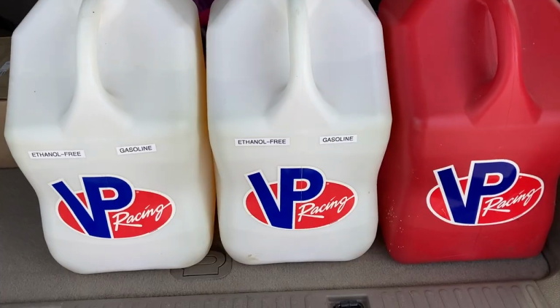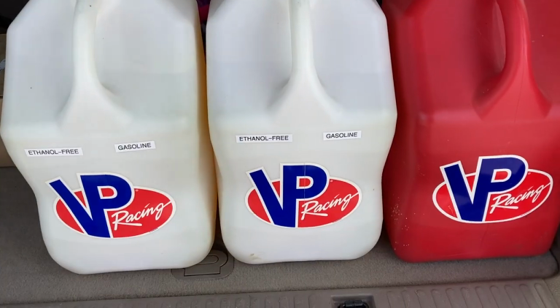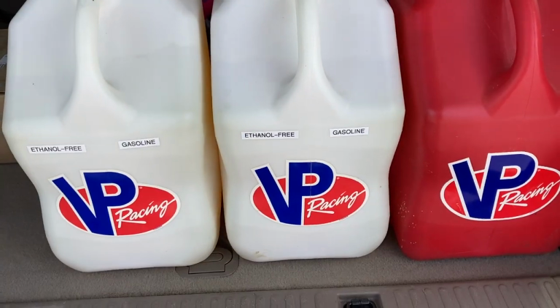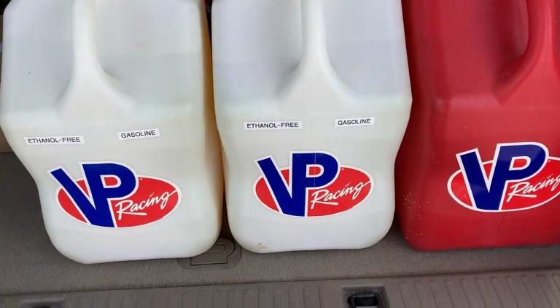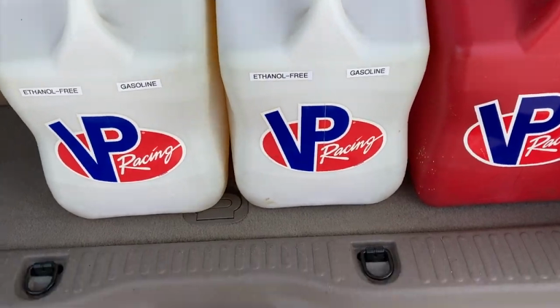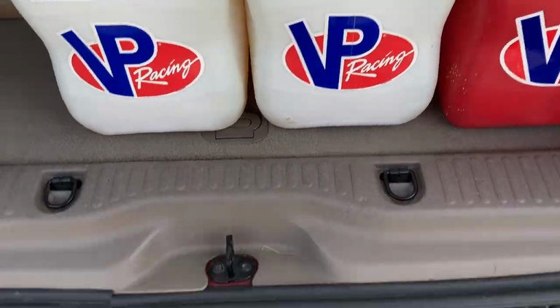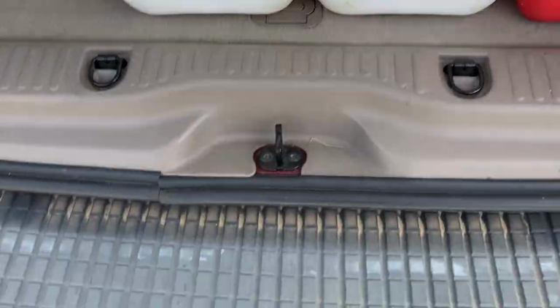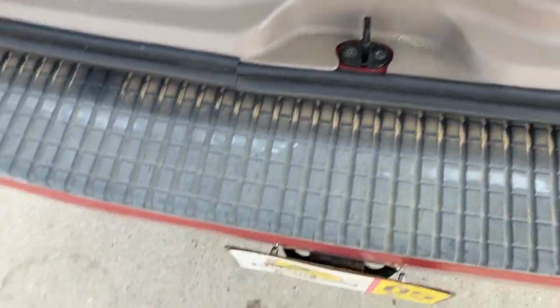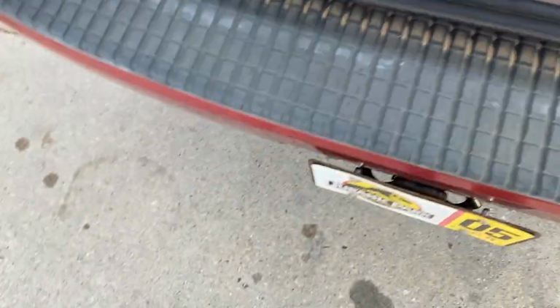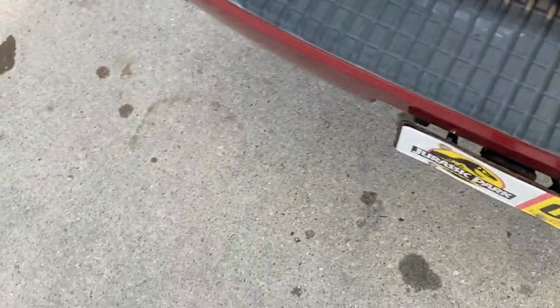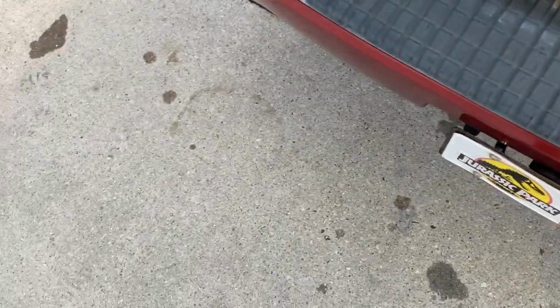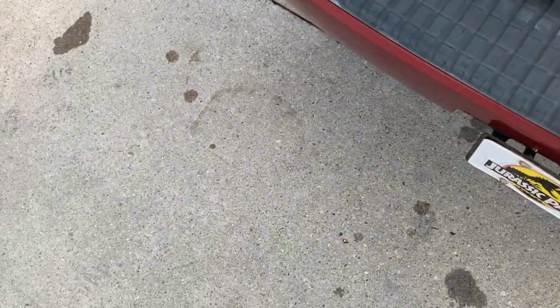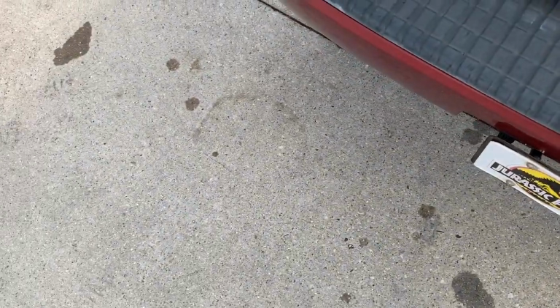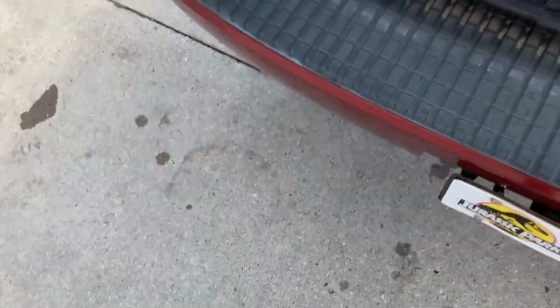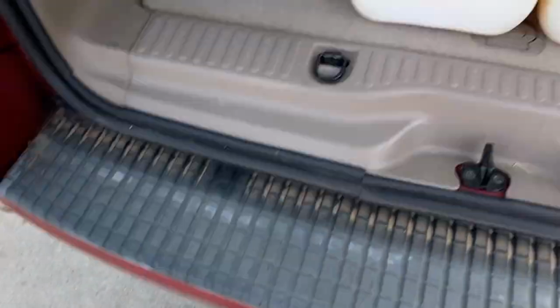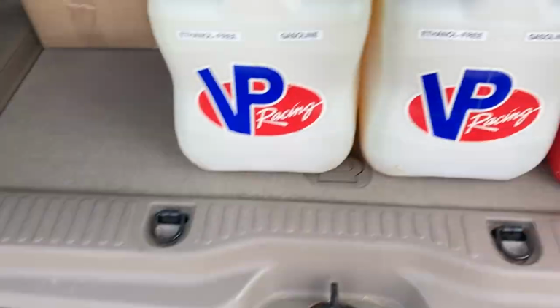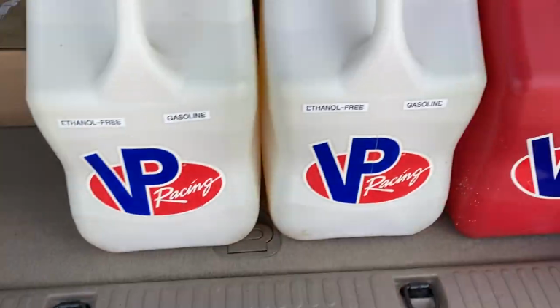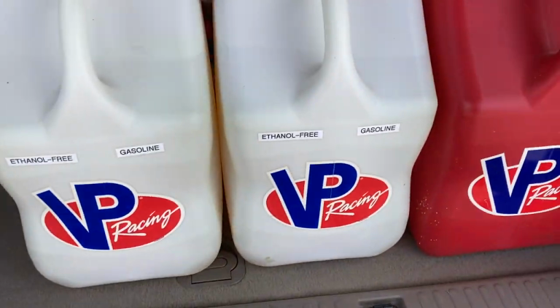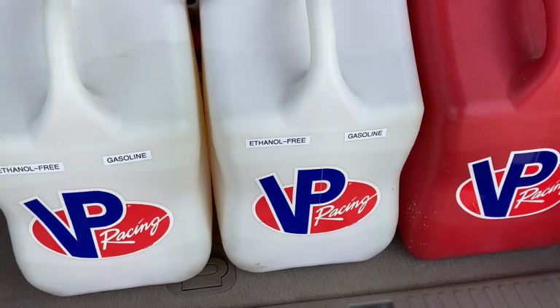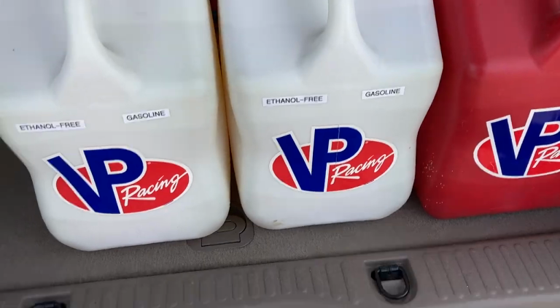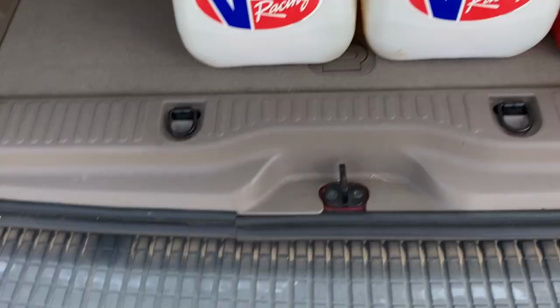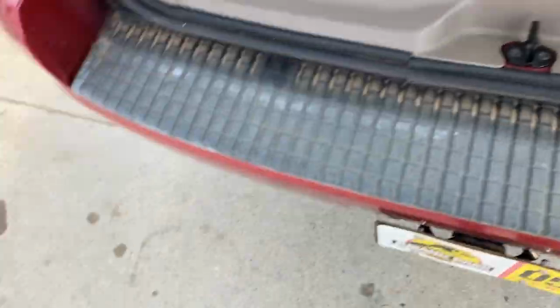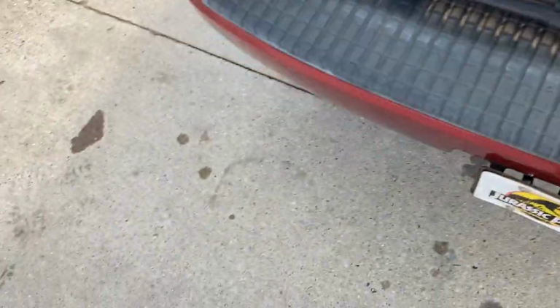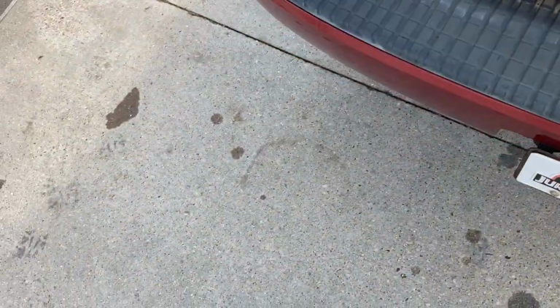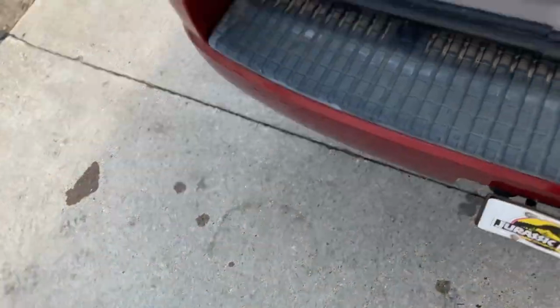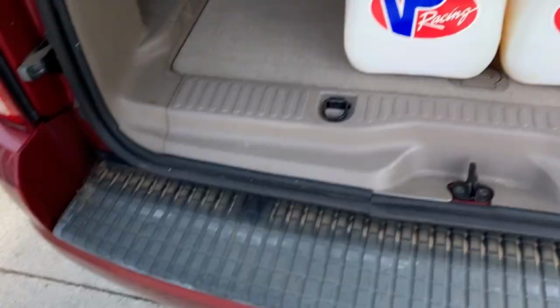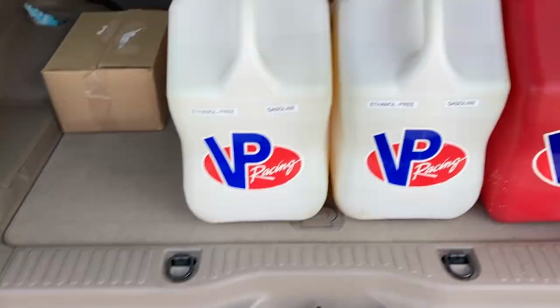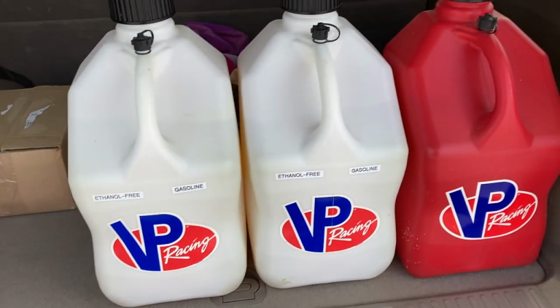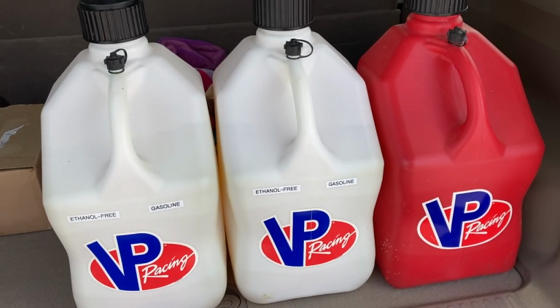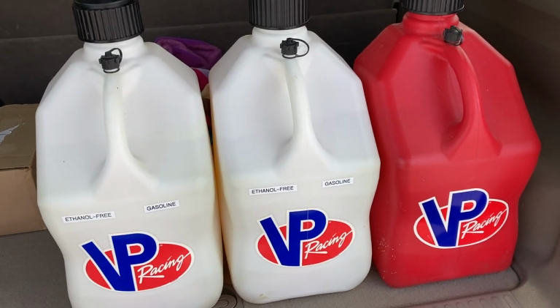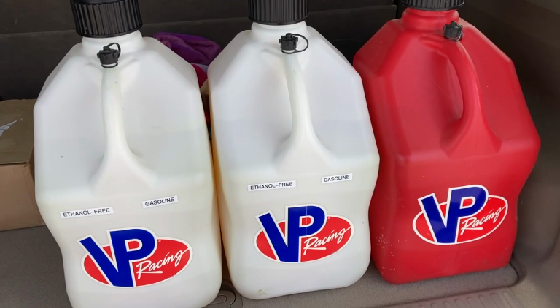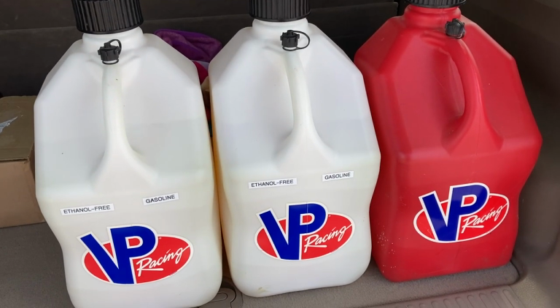Put them back in the vehicle when you're done. You never want to fill them when they're inside the vehicle. You fill them on the ground, and then you put them in there. A little bit safer.